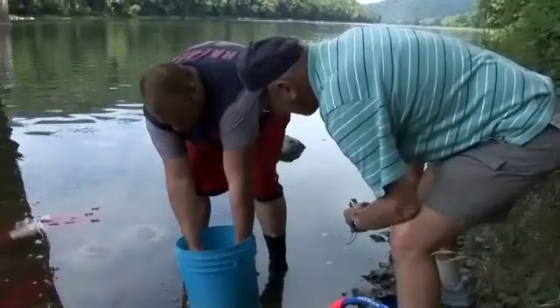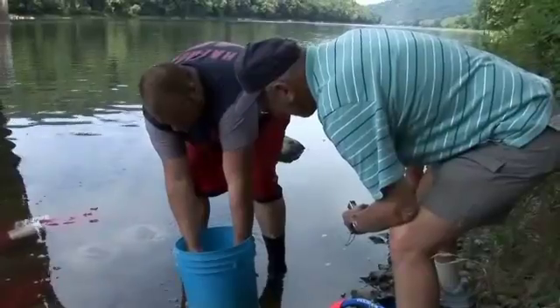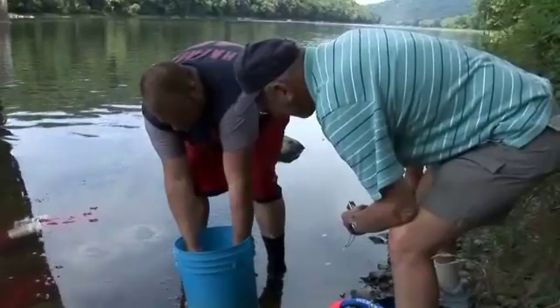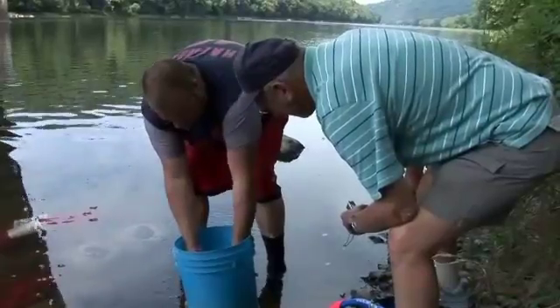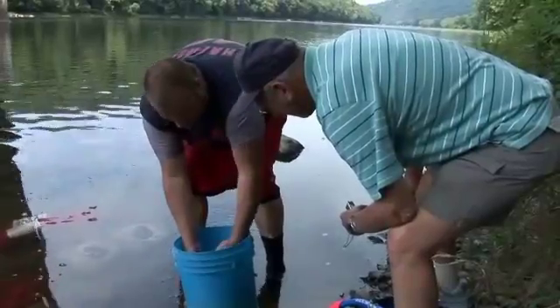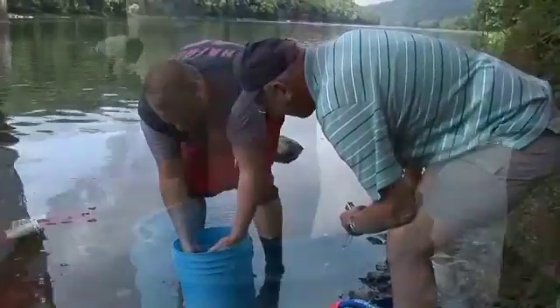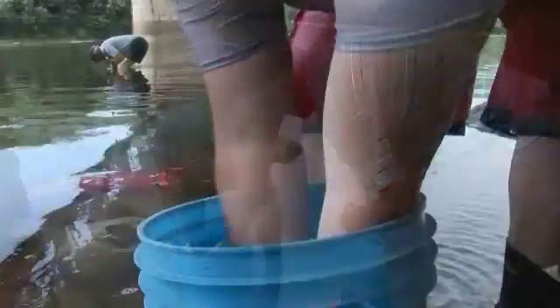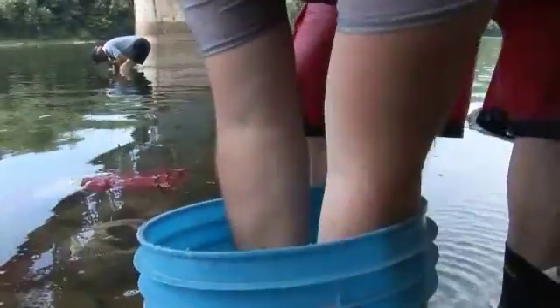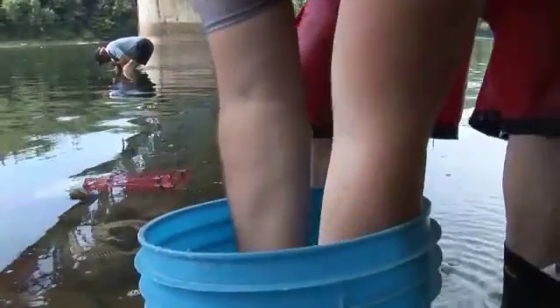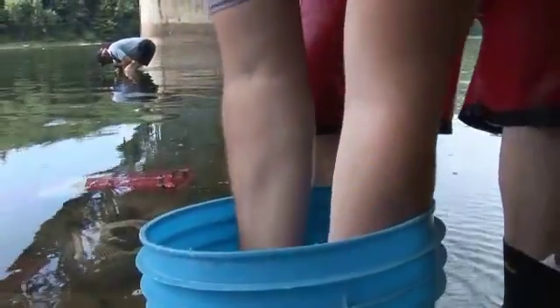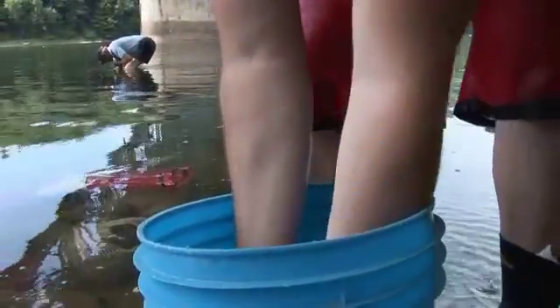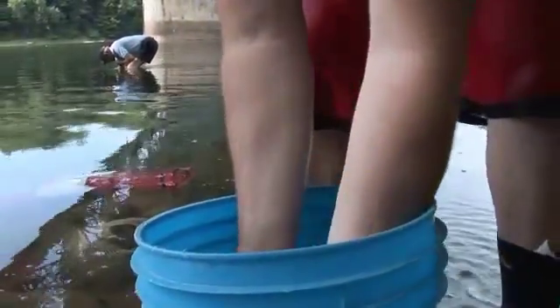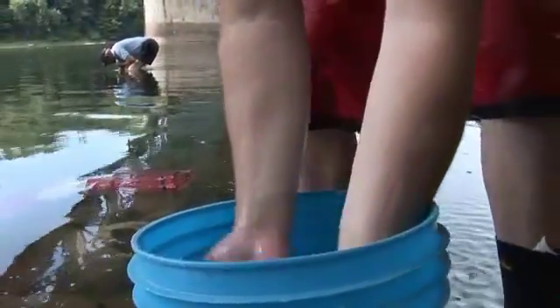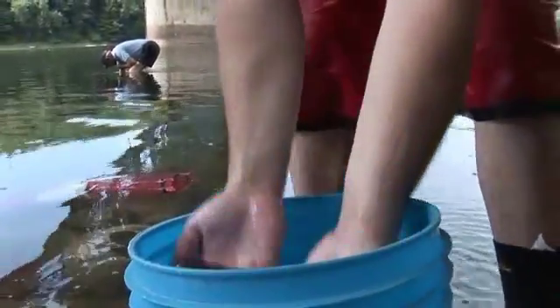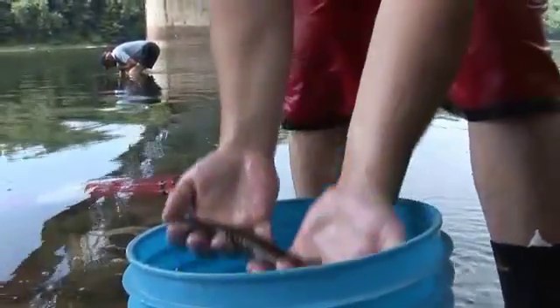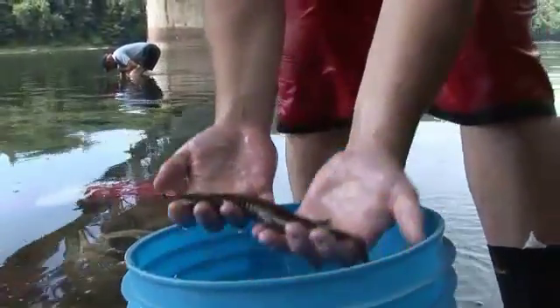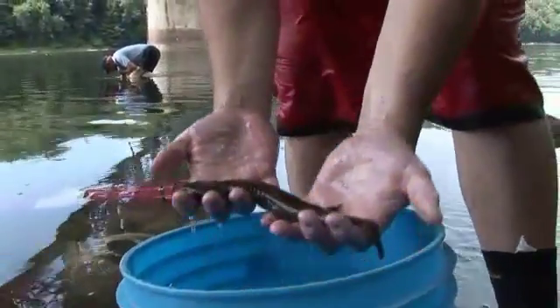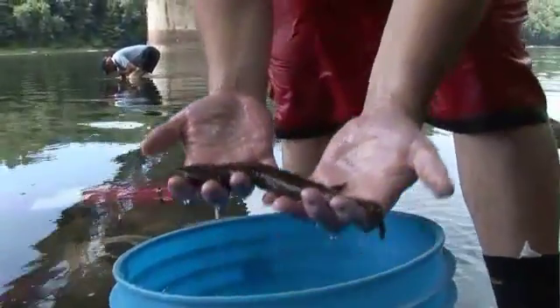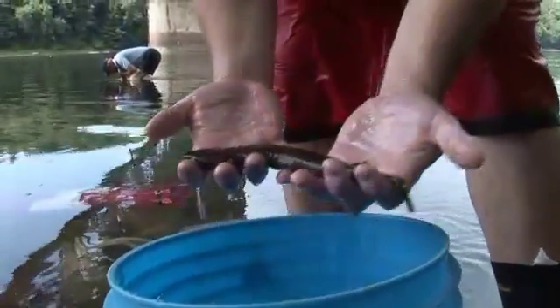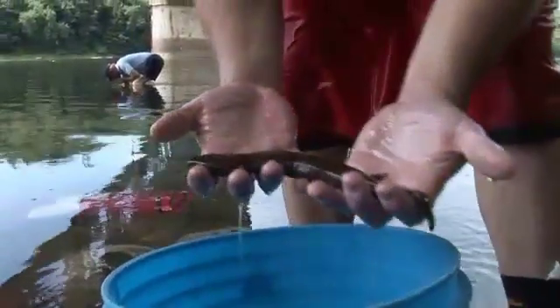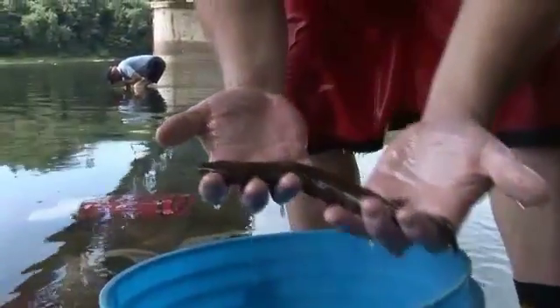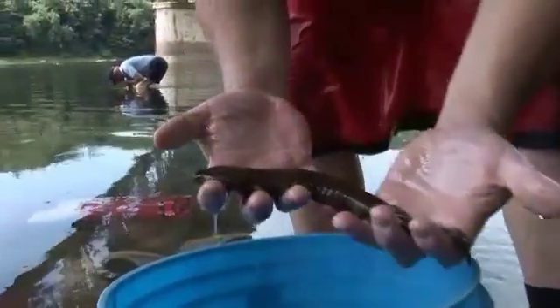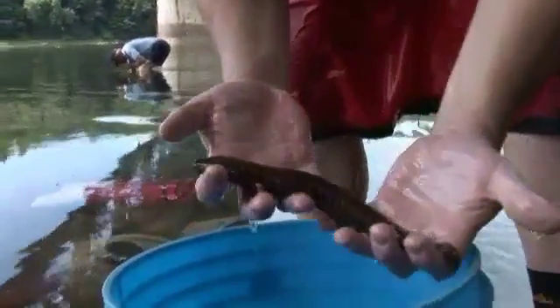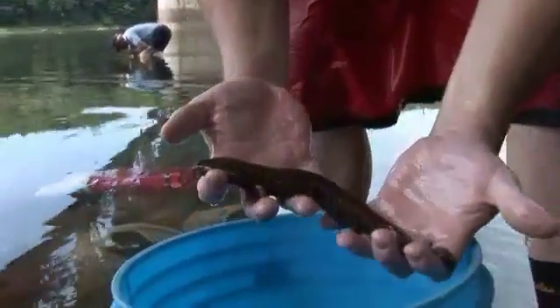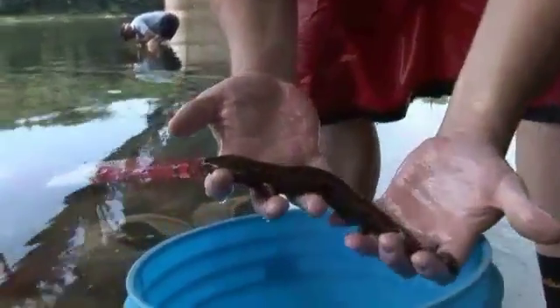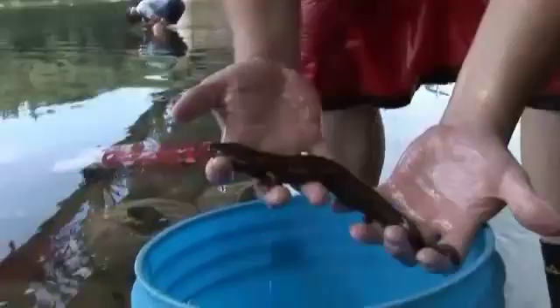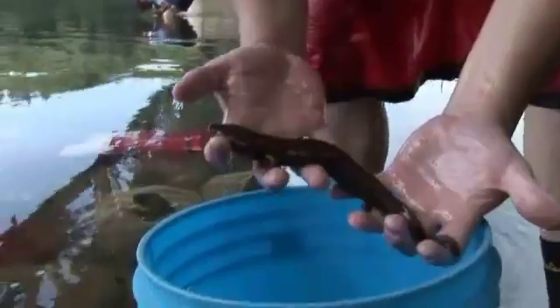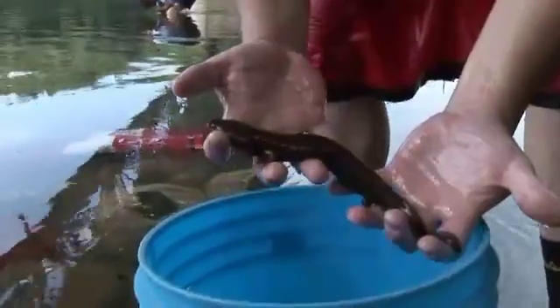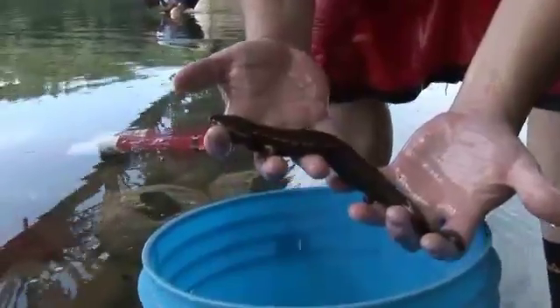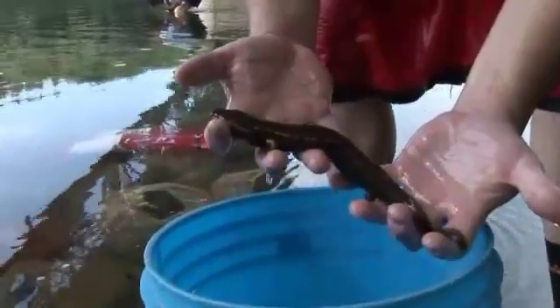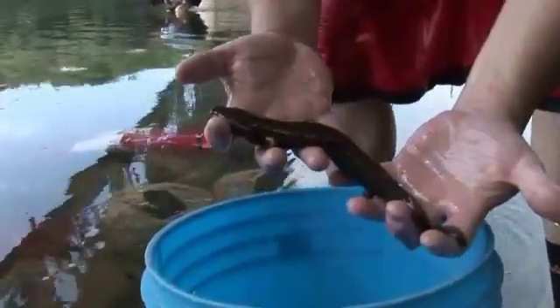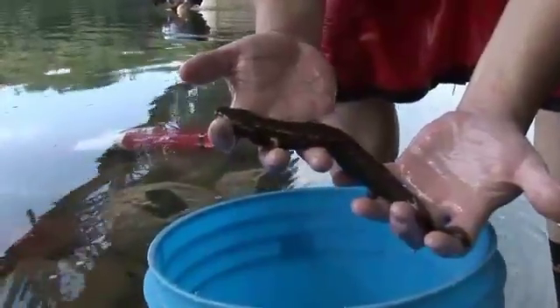It is a mudpuppy salamander. Like northern riffle shells, mudpuppies are also an indicator of good water quality.